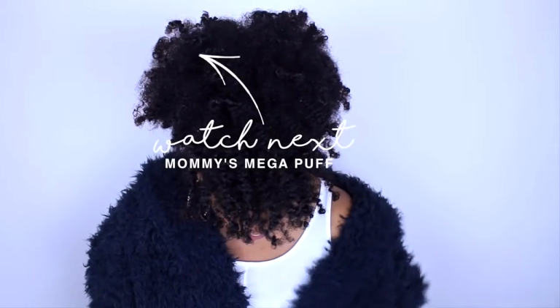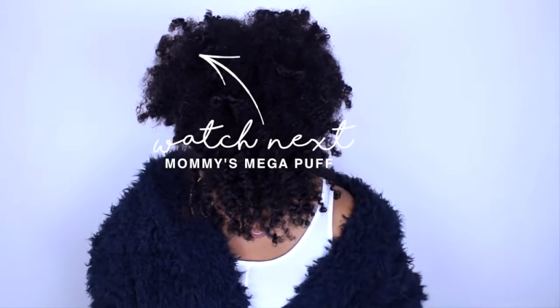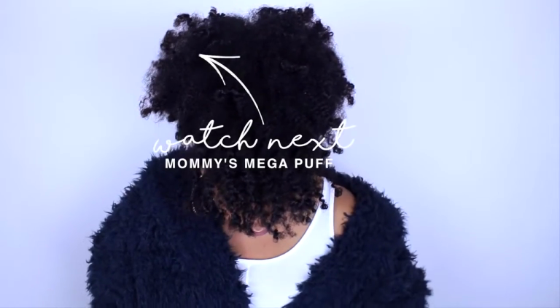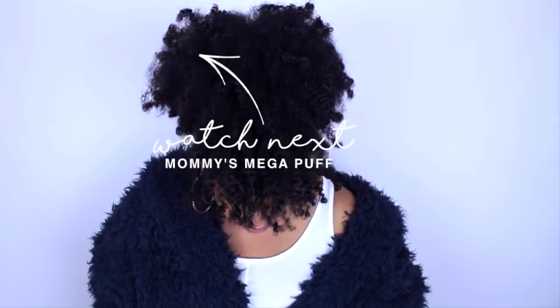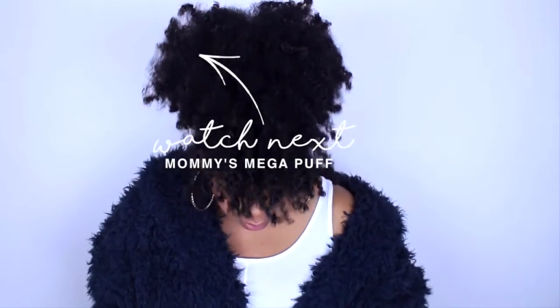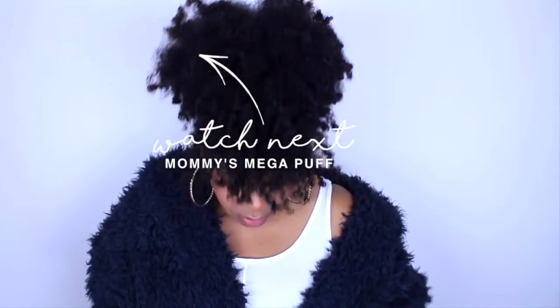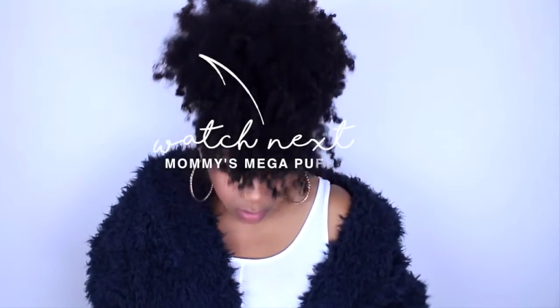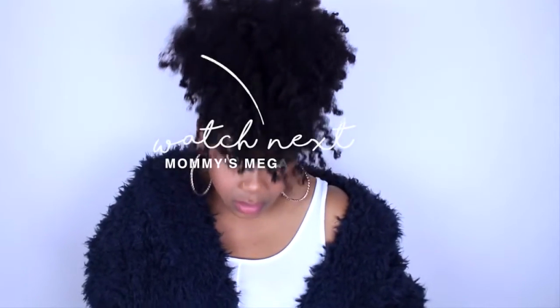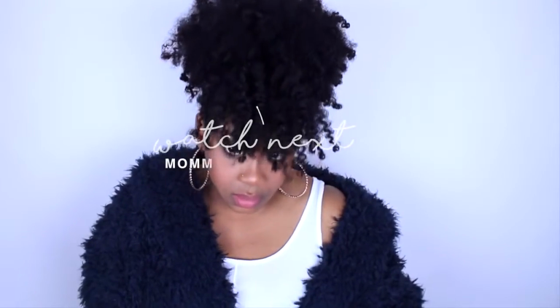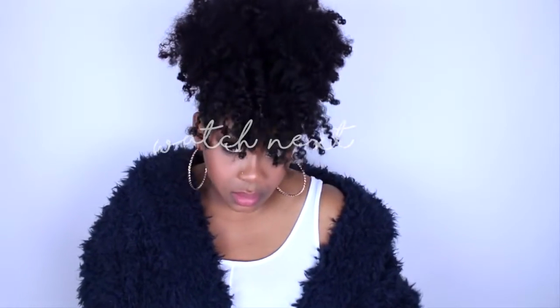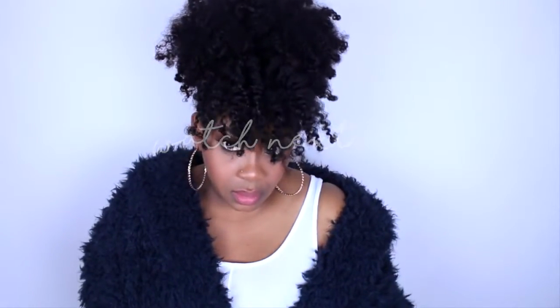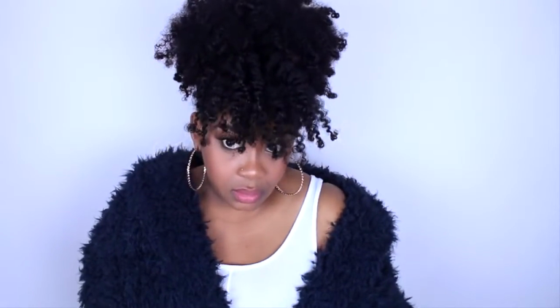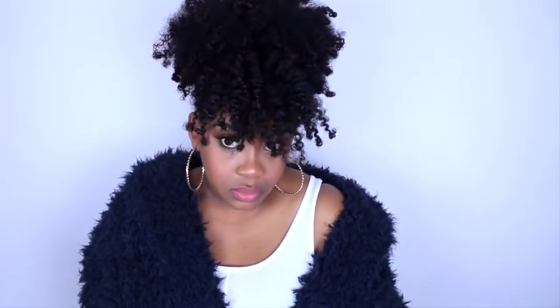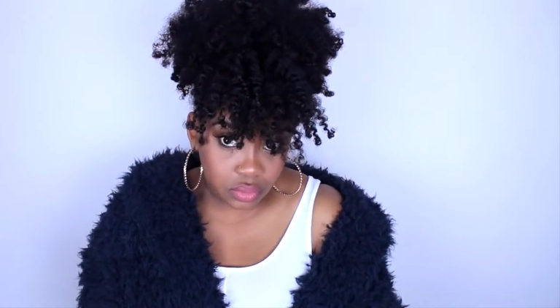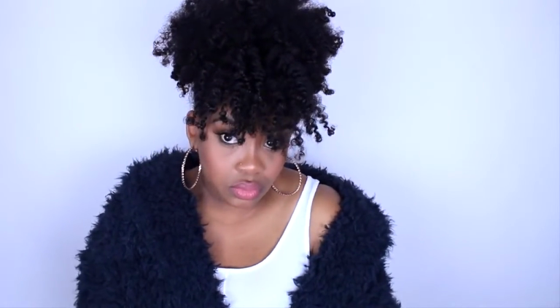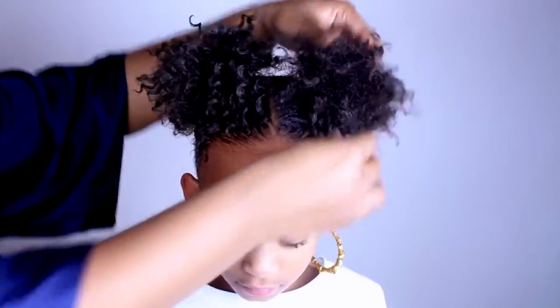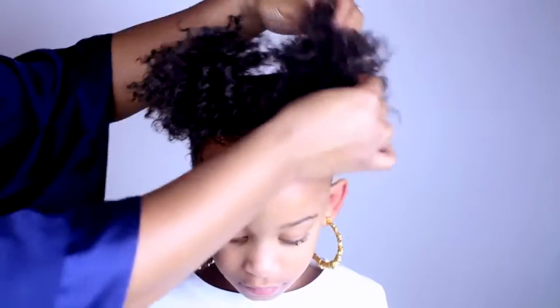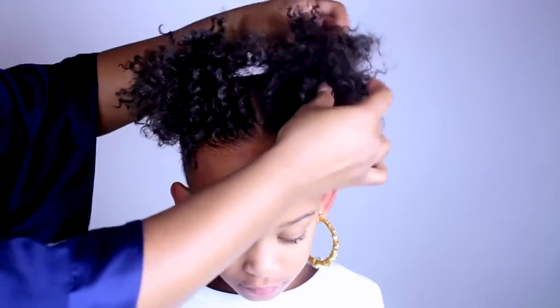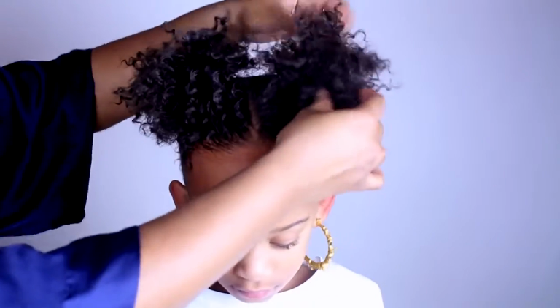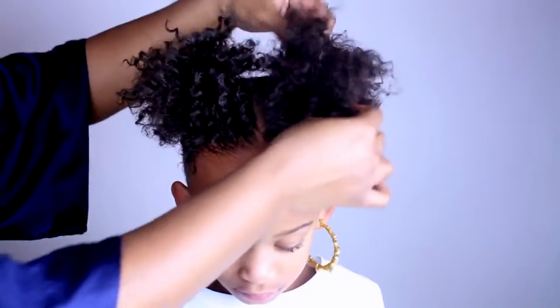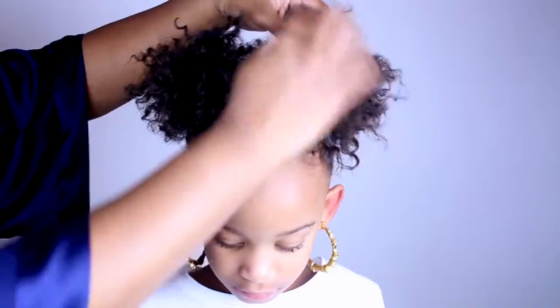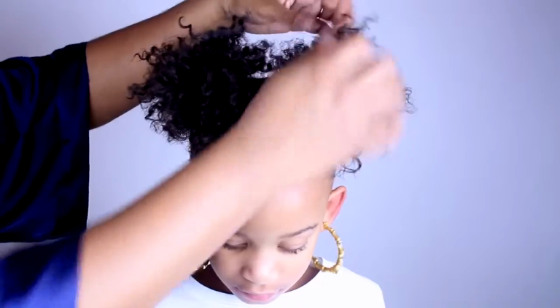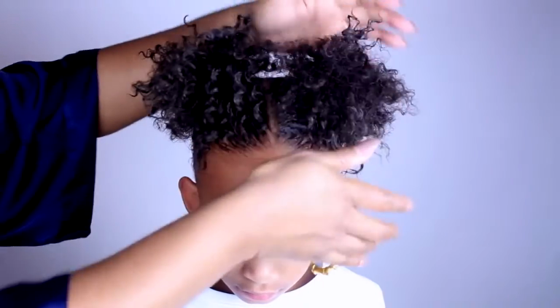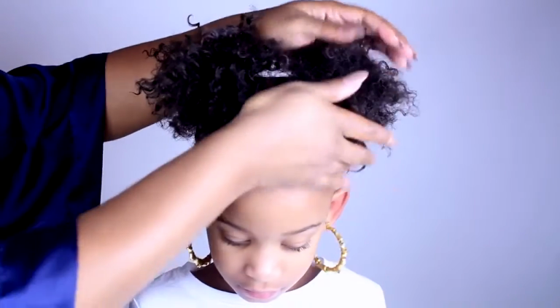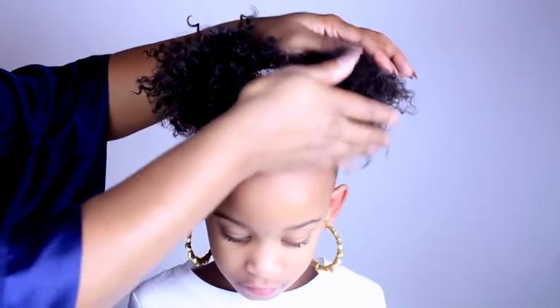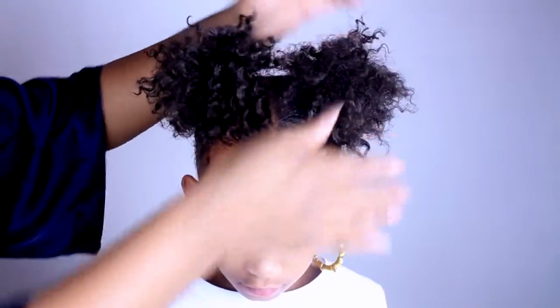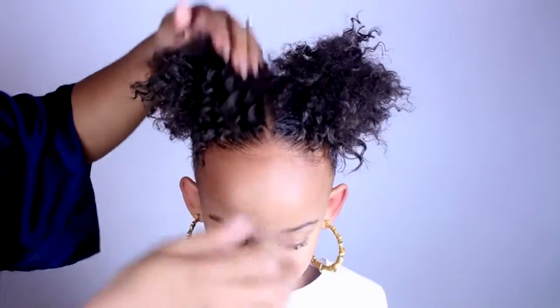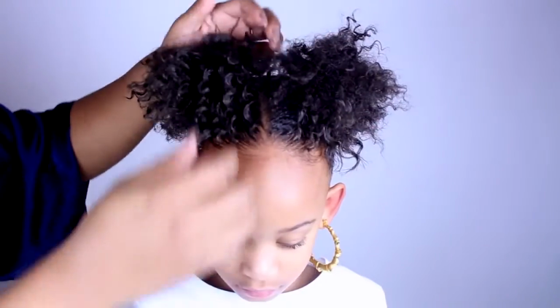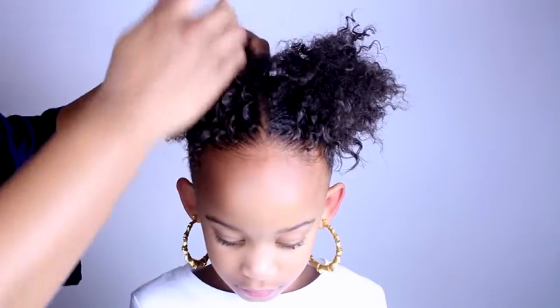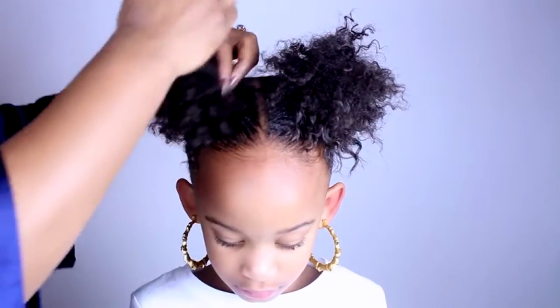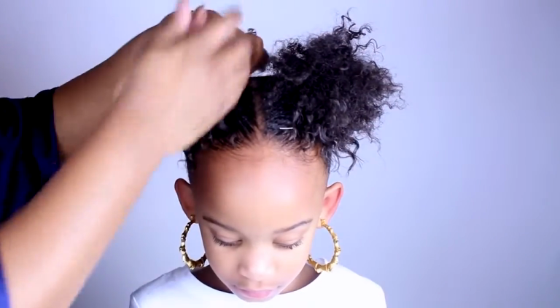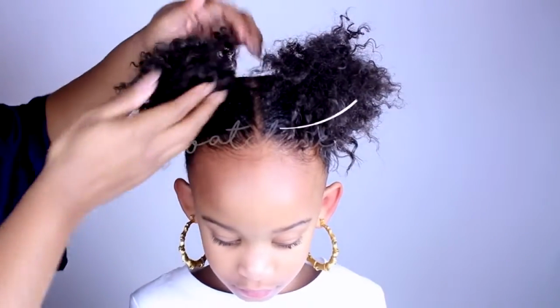At the end of this video, make sure you check out my mom's get ready with me, and Skyler's too. Bye, Curls!